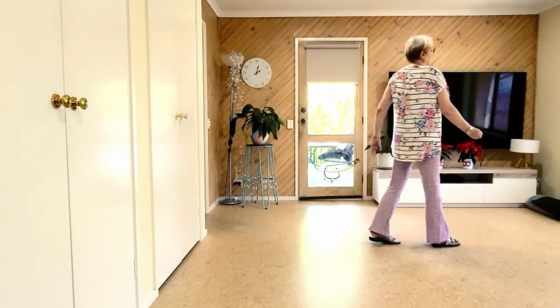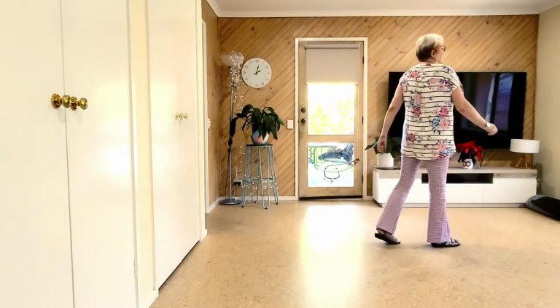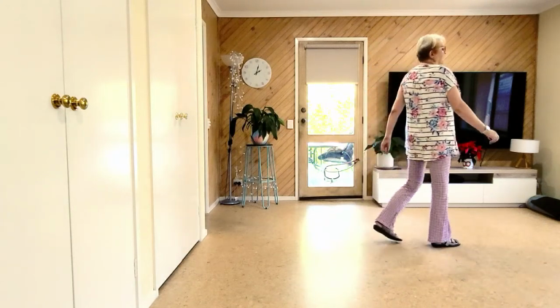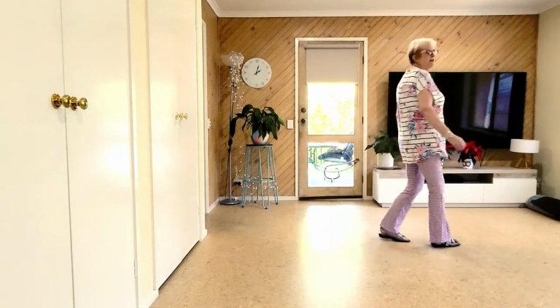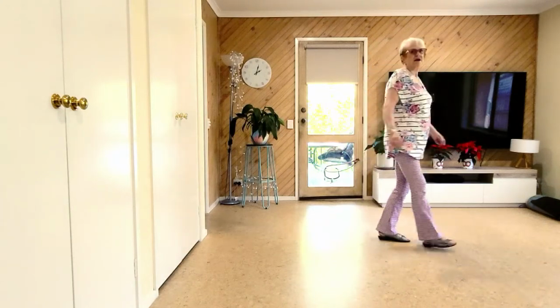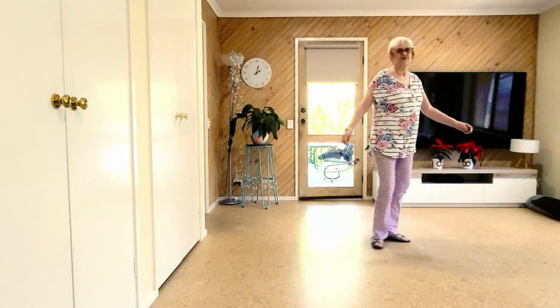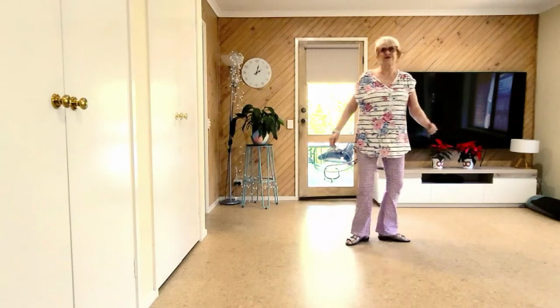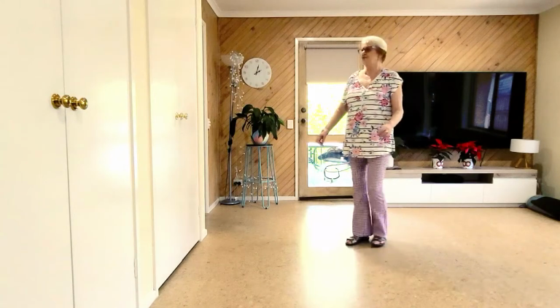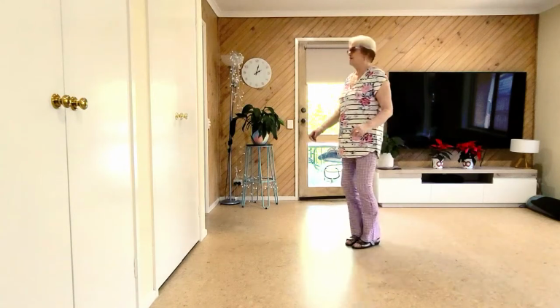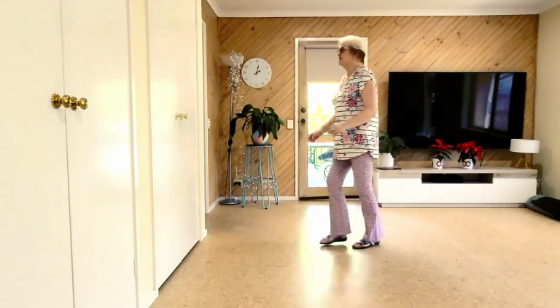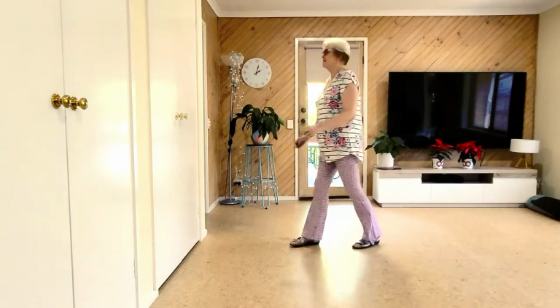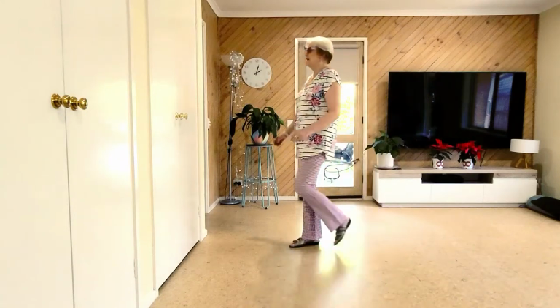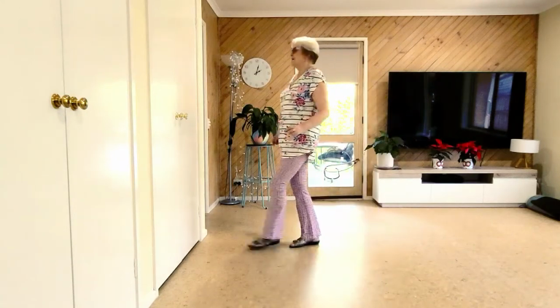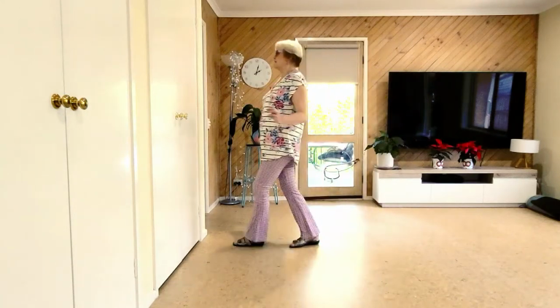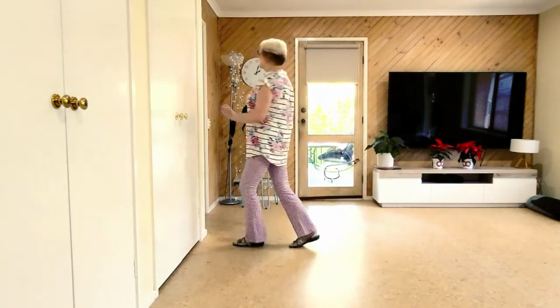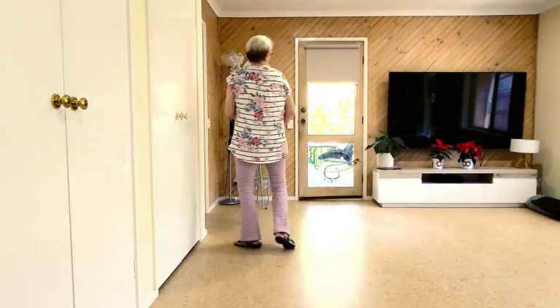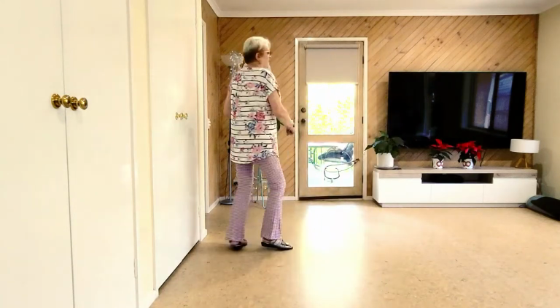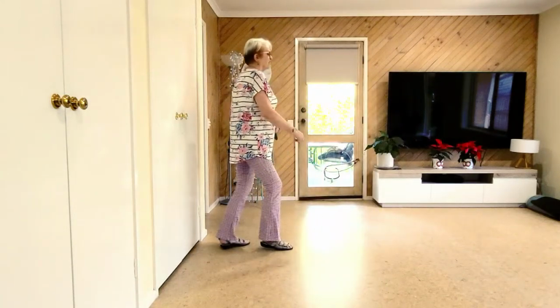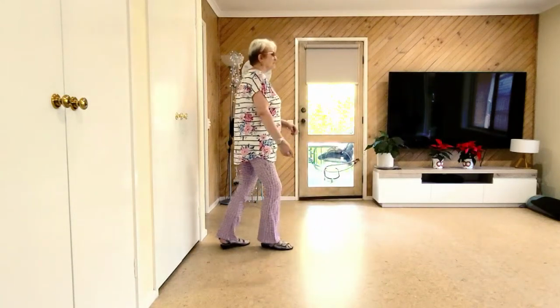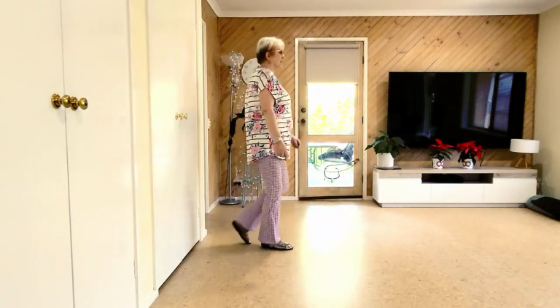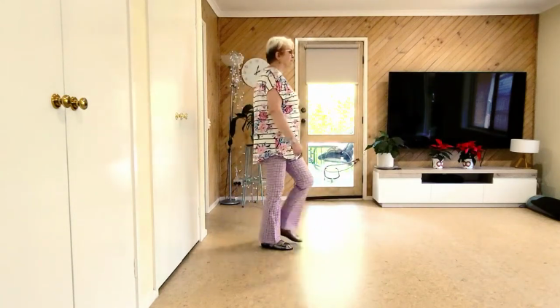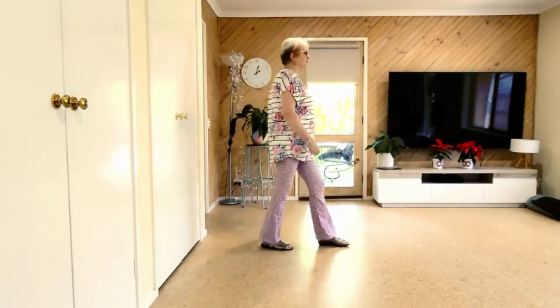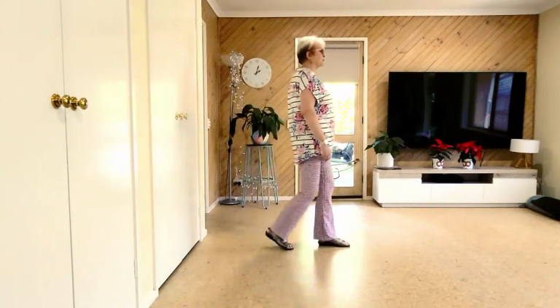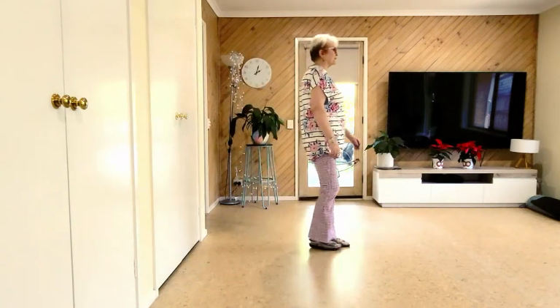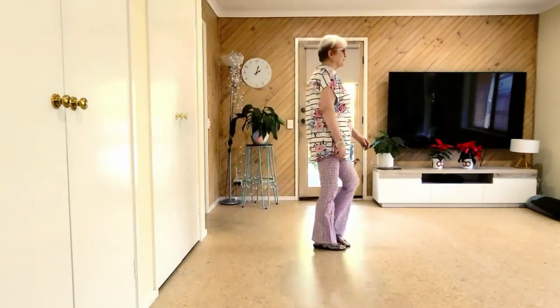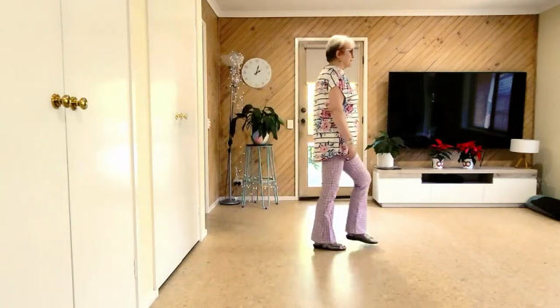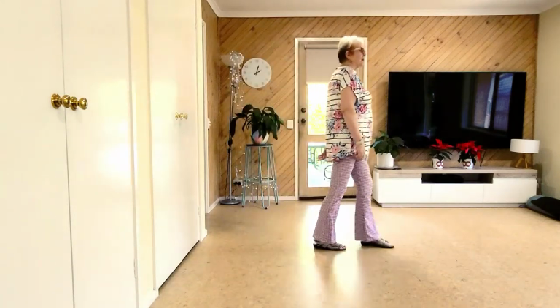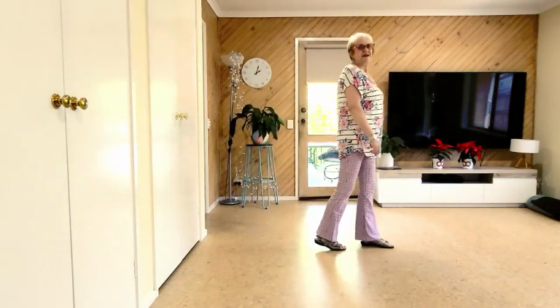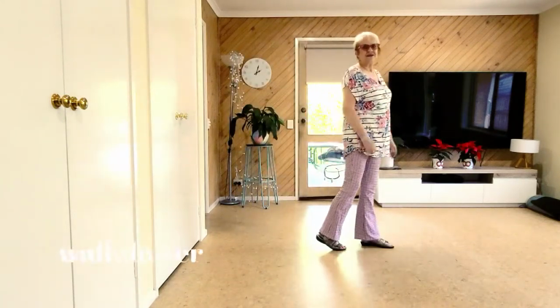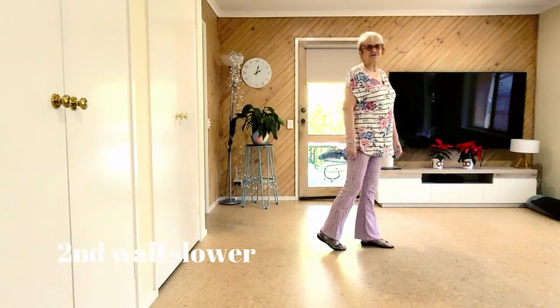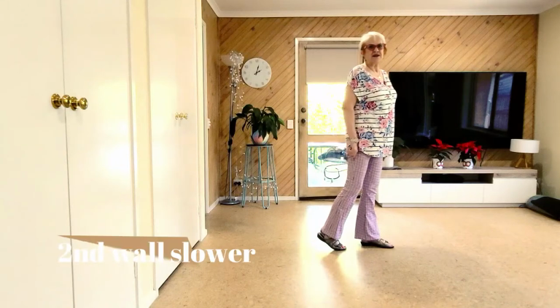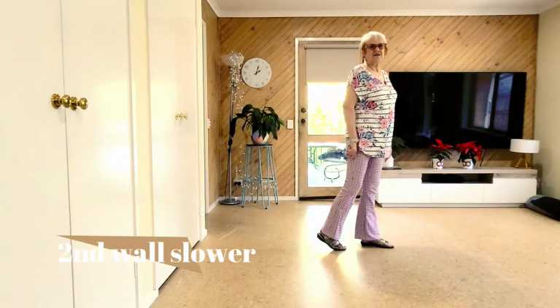Forward, recover, half shuffle, step, half pivot, shuffle, forward. End of dance.